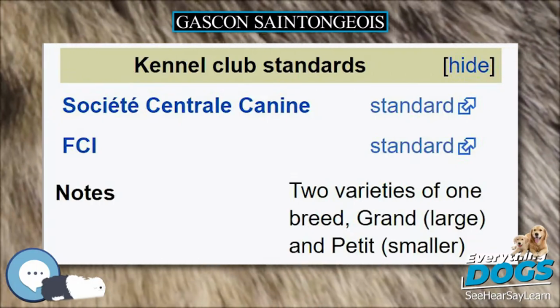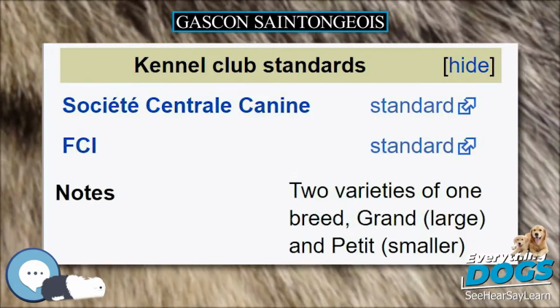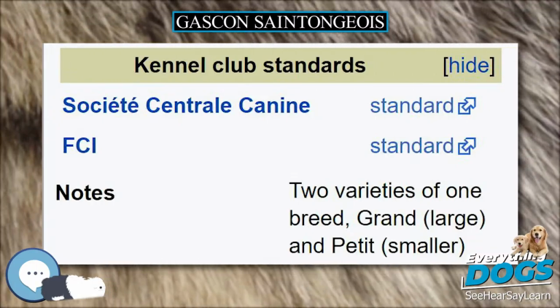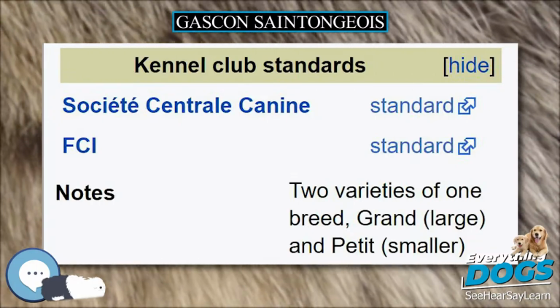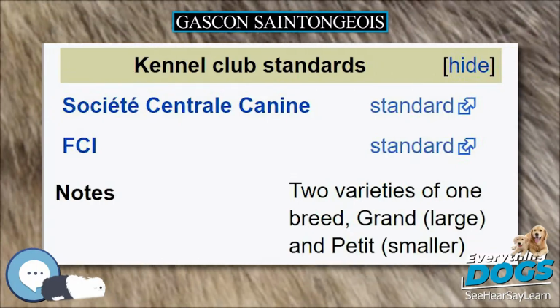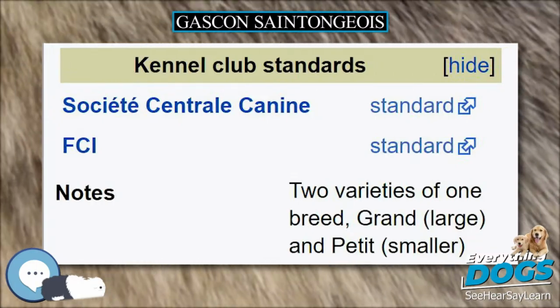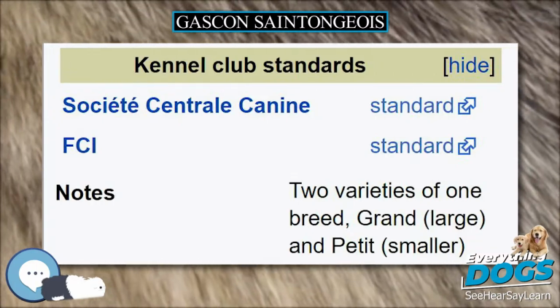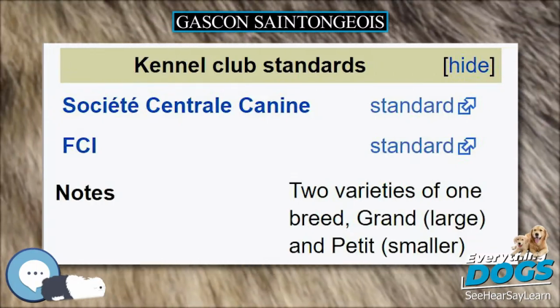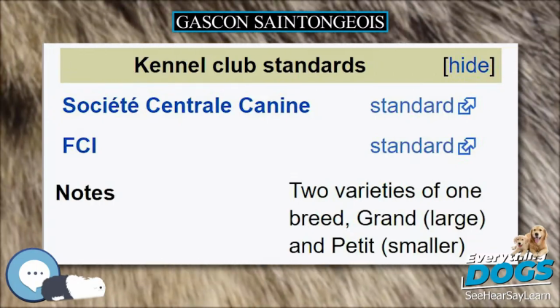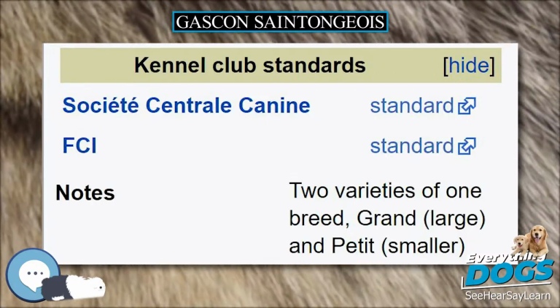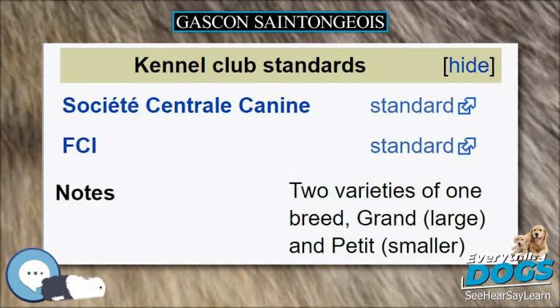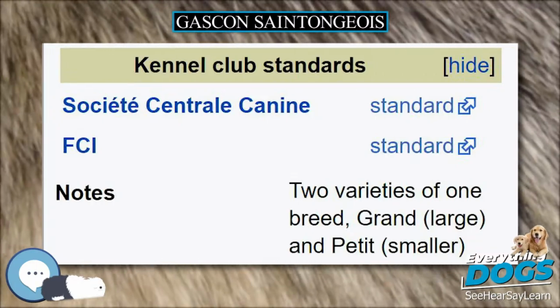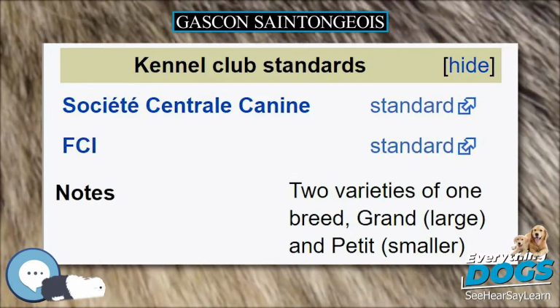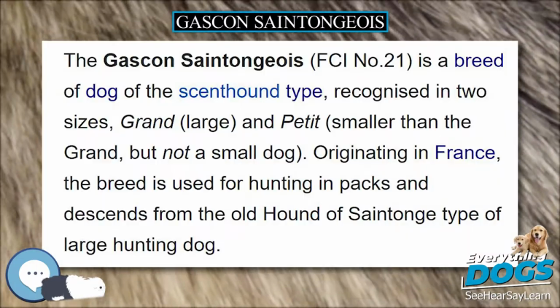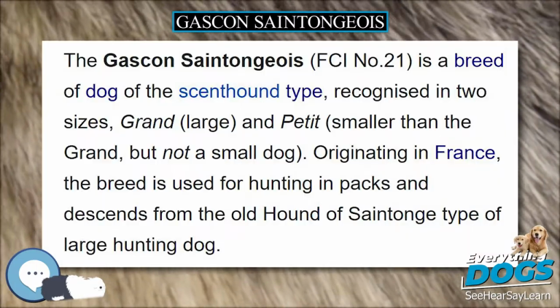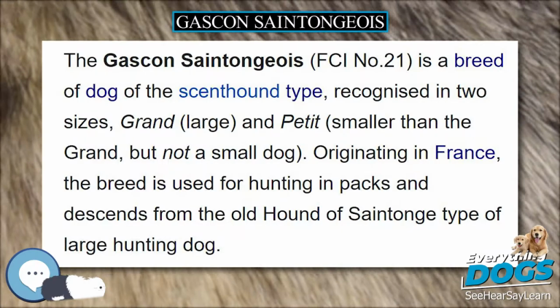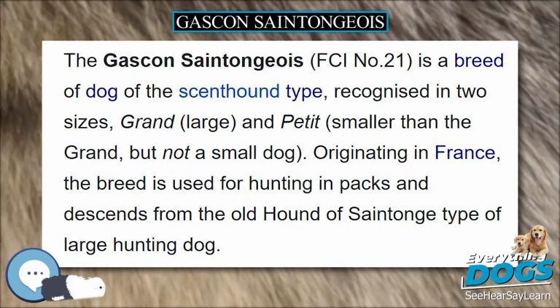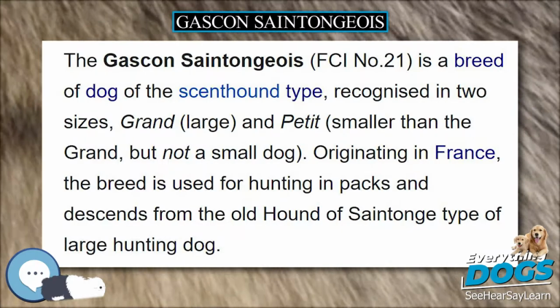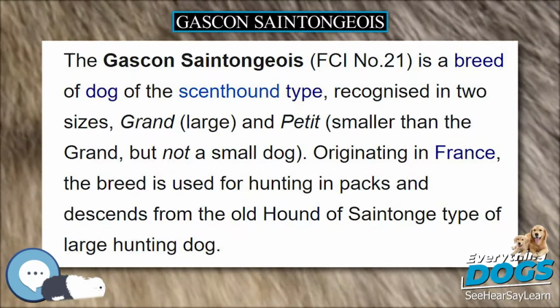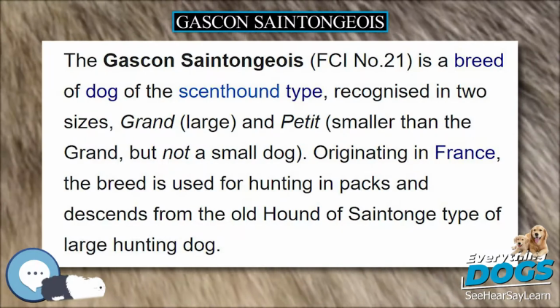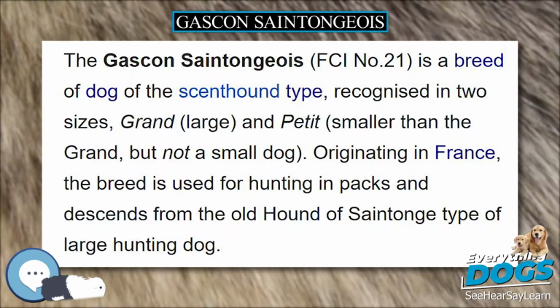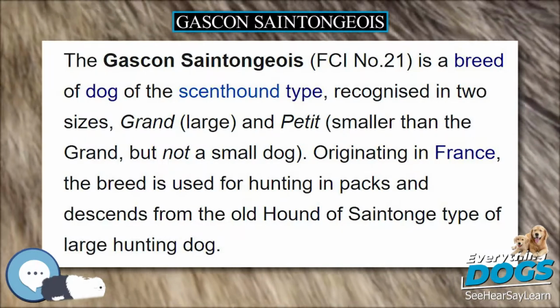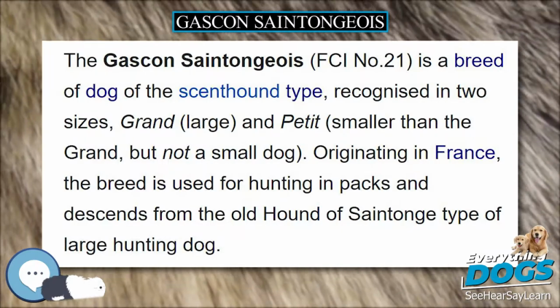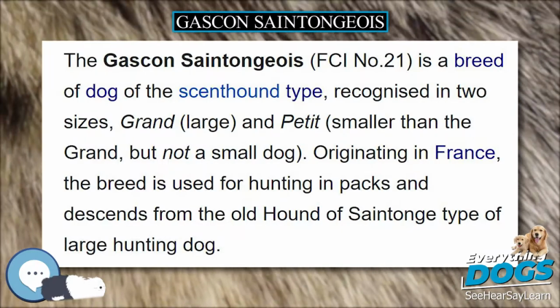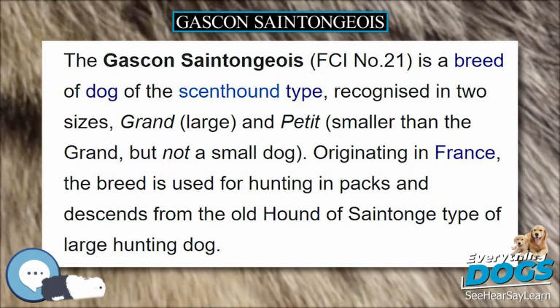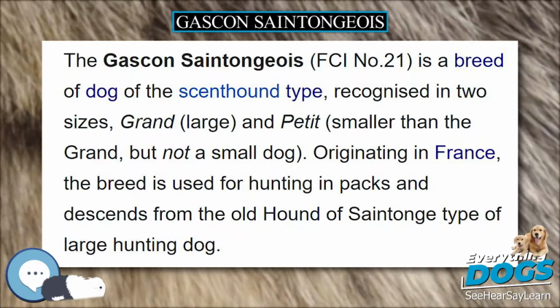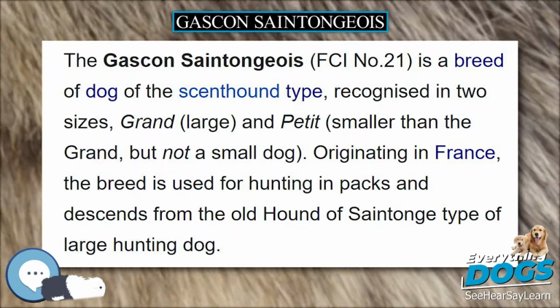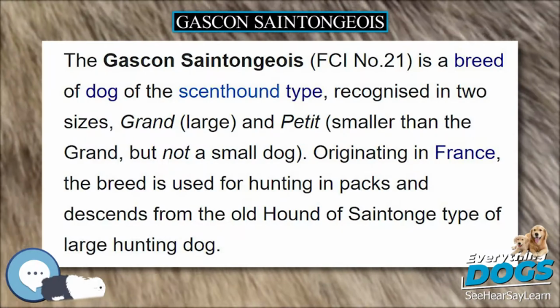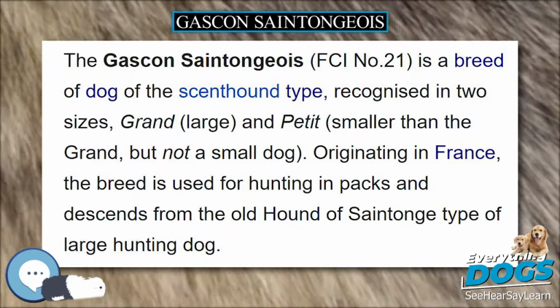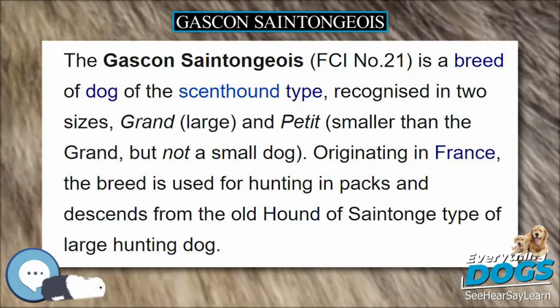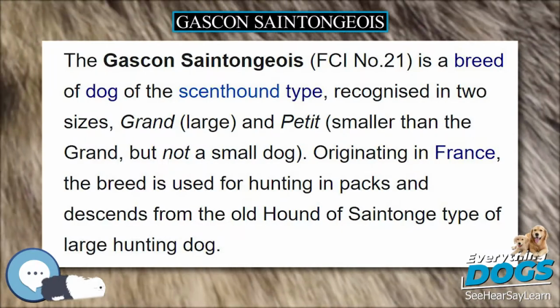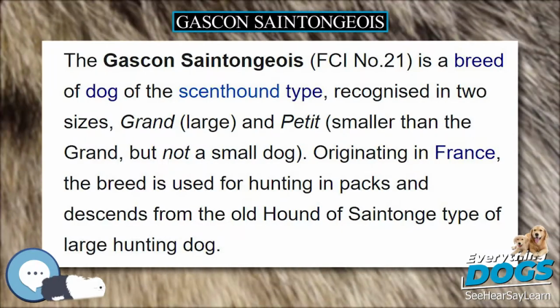It is instinctively a pack dog. It is audacious, resistant, aristocratic and is very affectionate off the hunting fields.